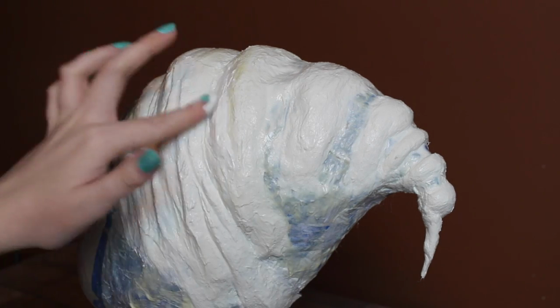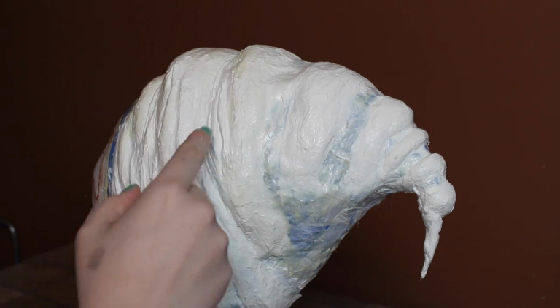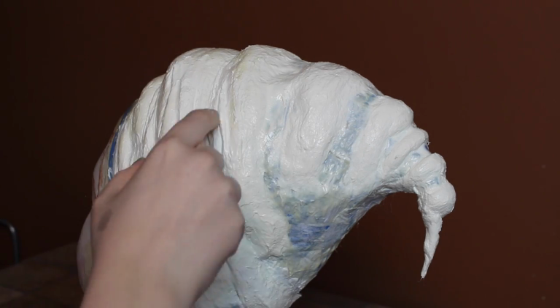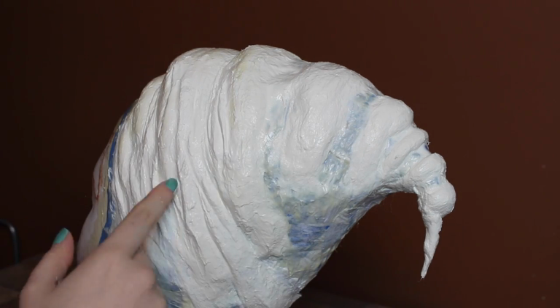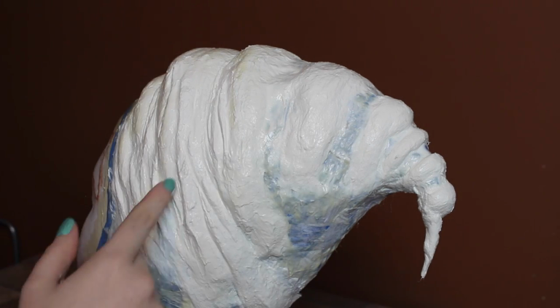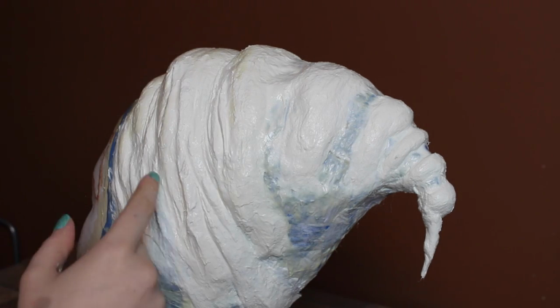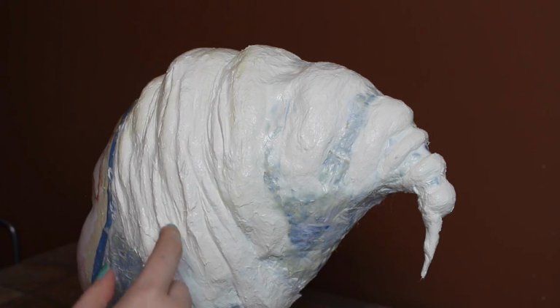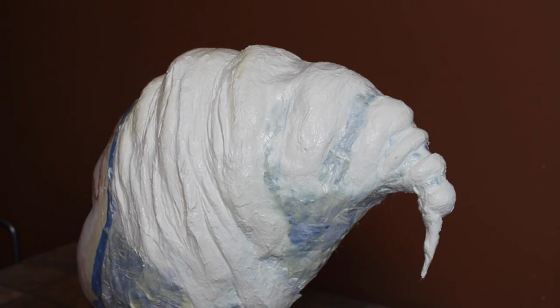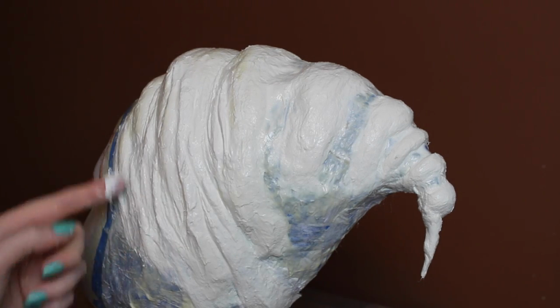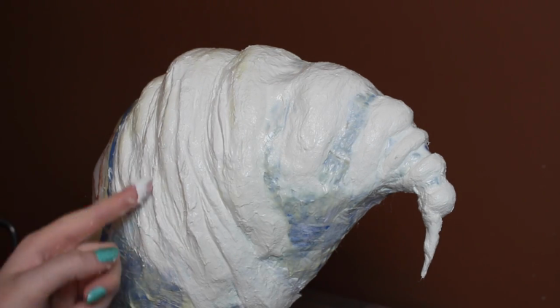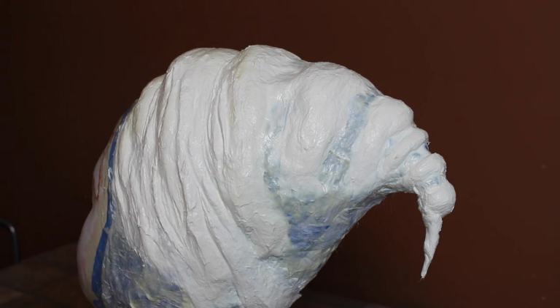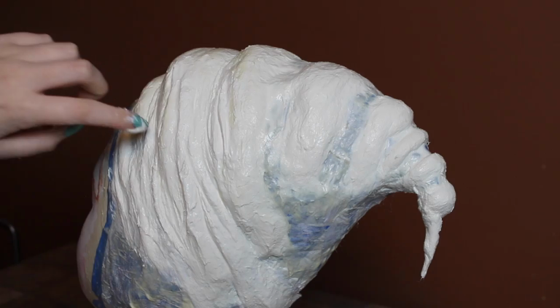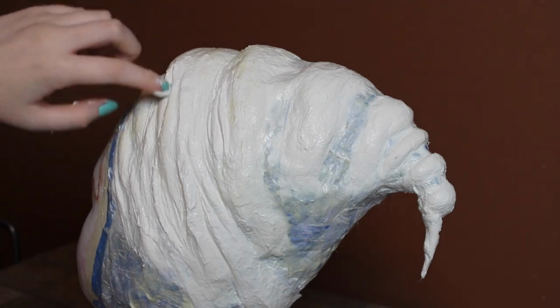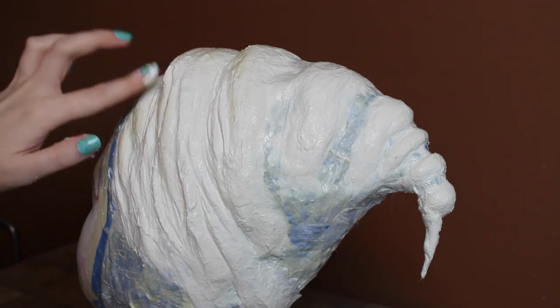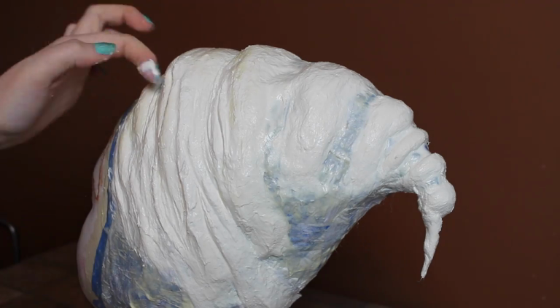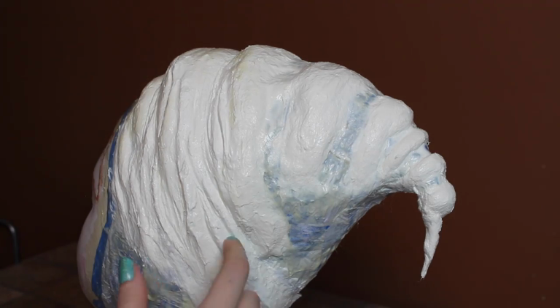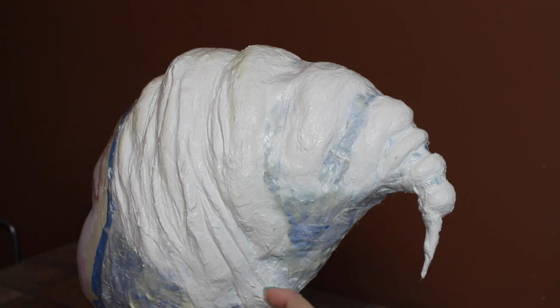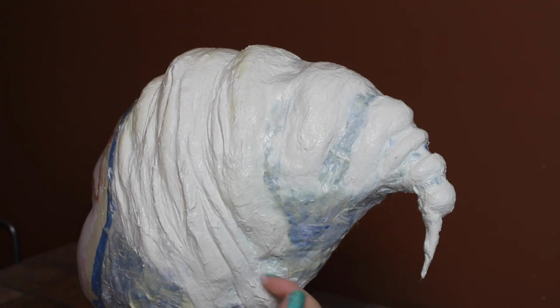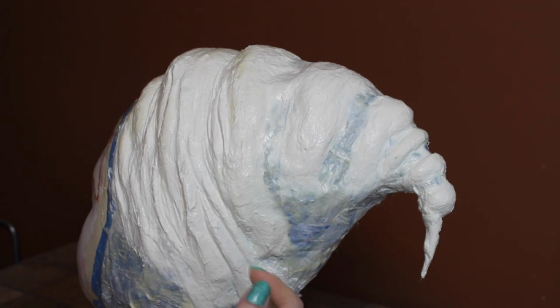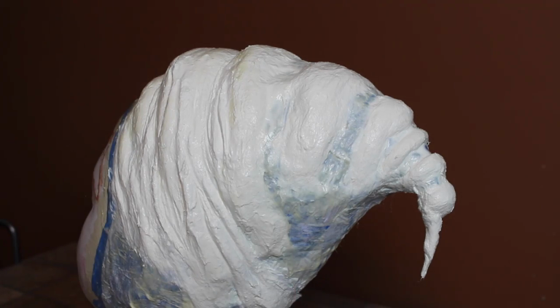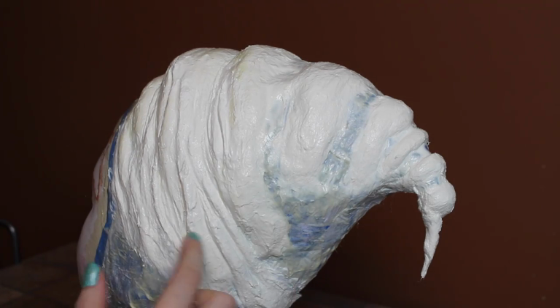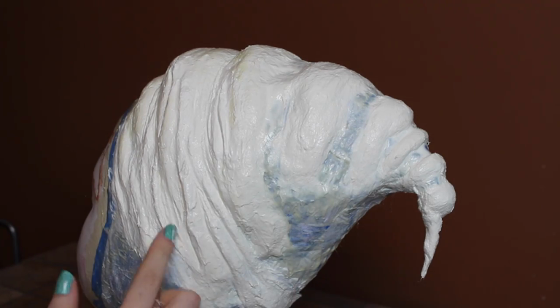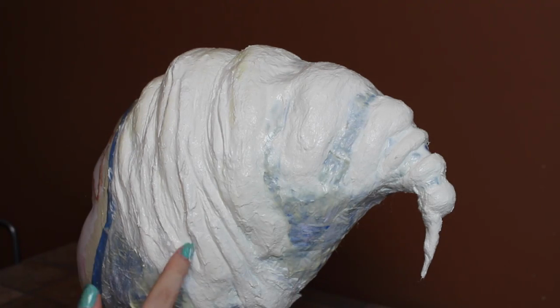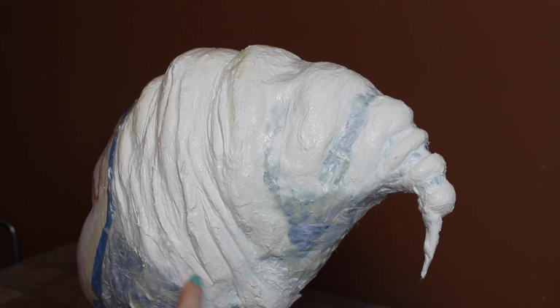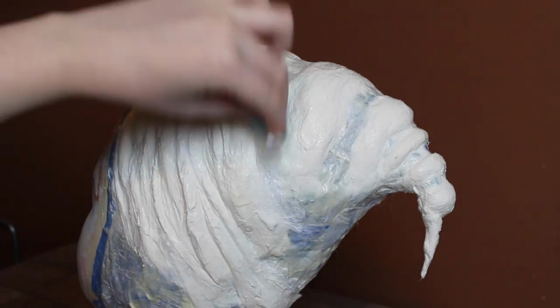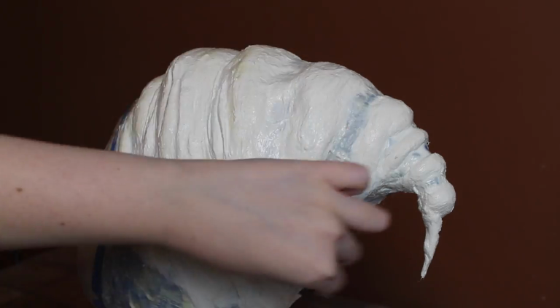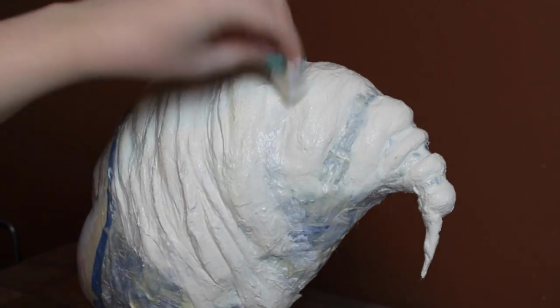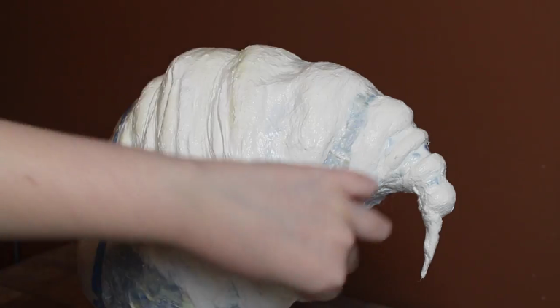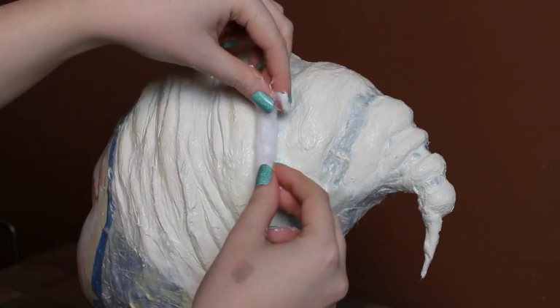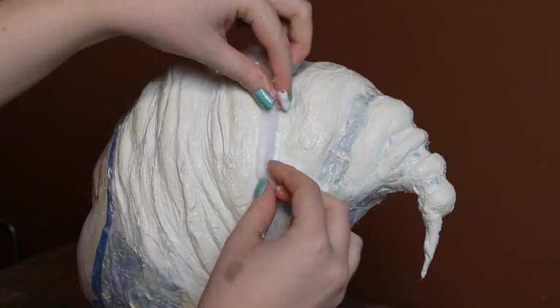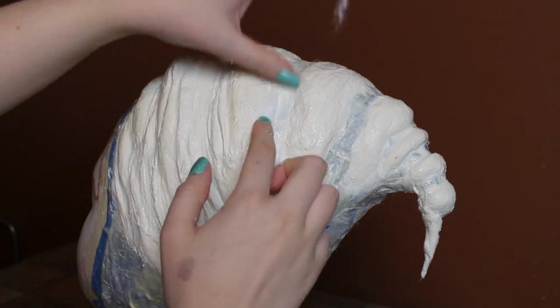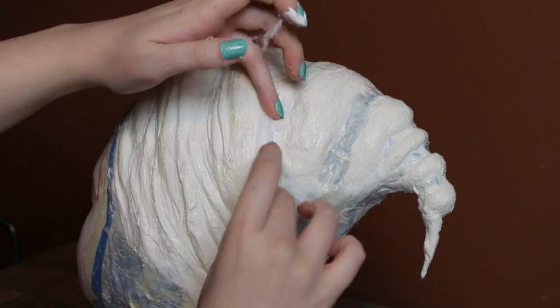While the latex was still wet, I used my nail to refine the shapes, but again, you could also use a sculpting tool.